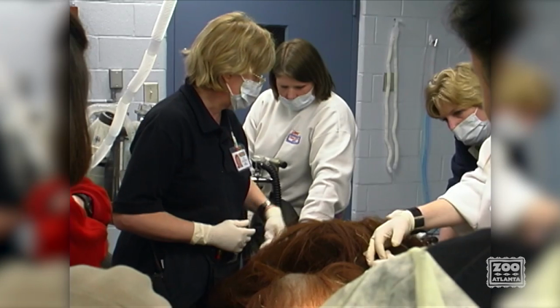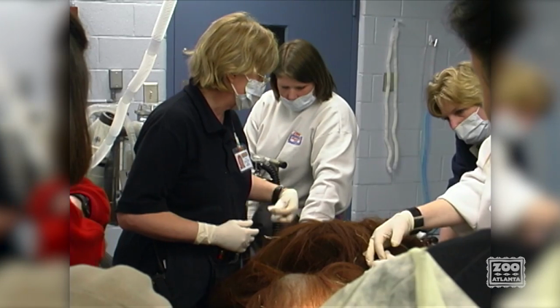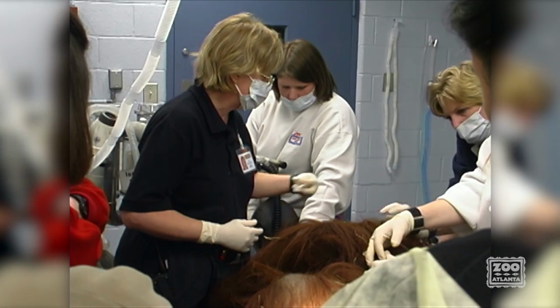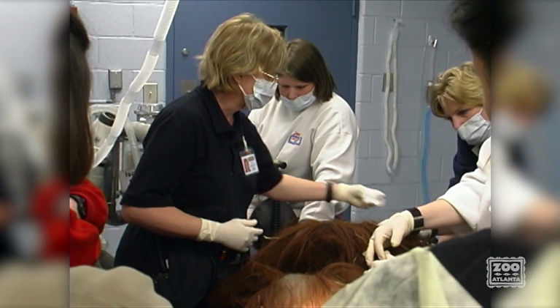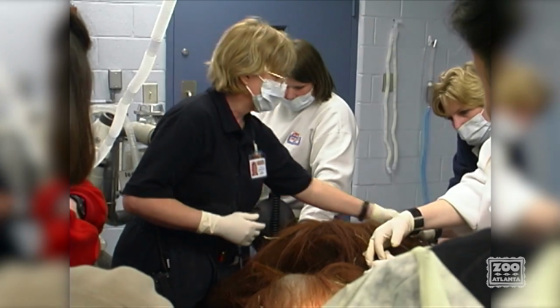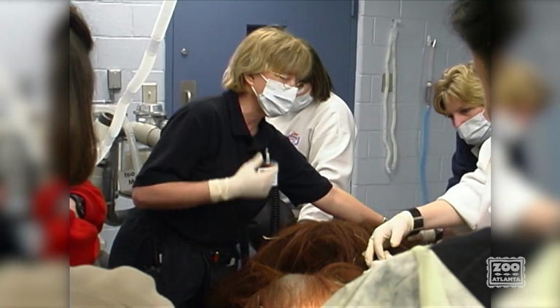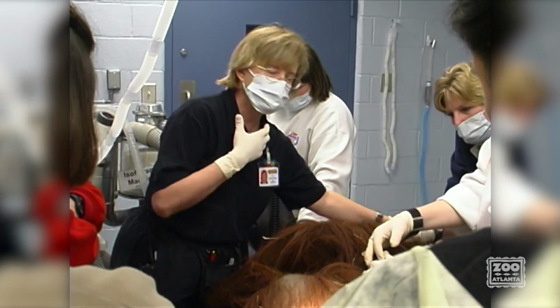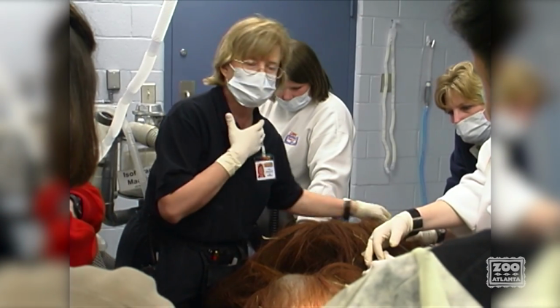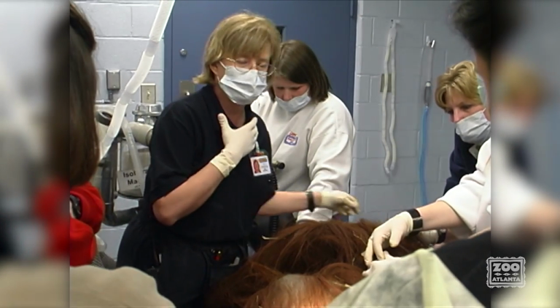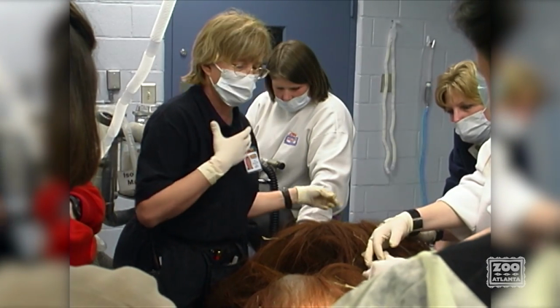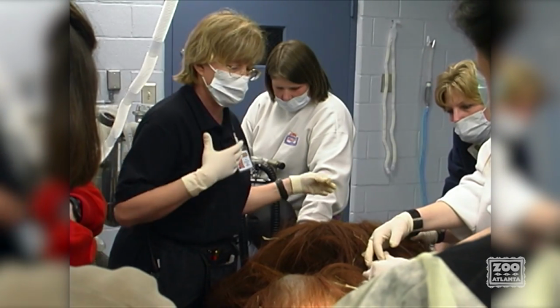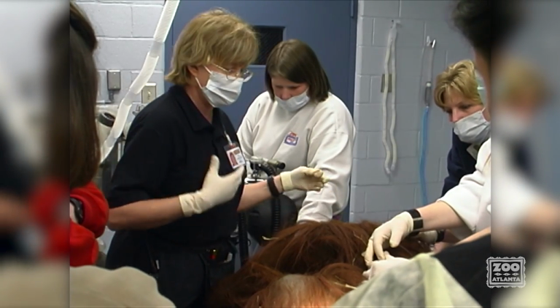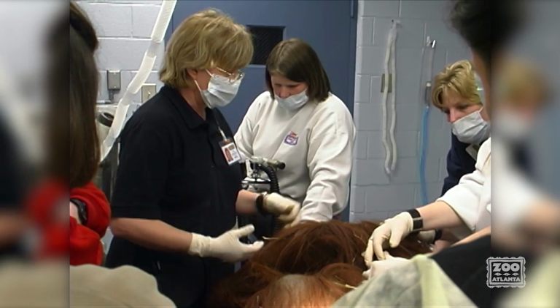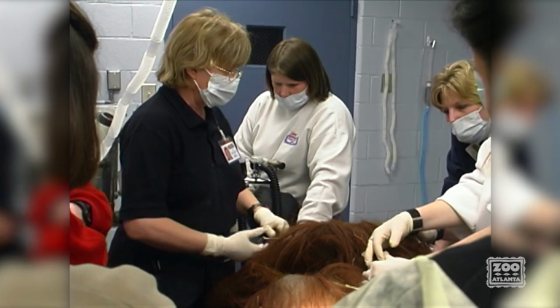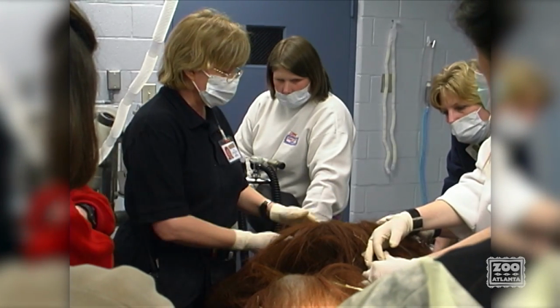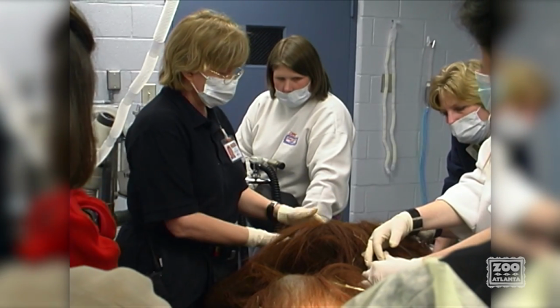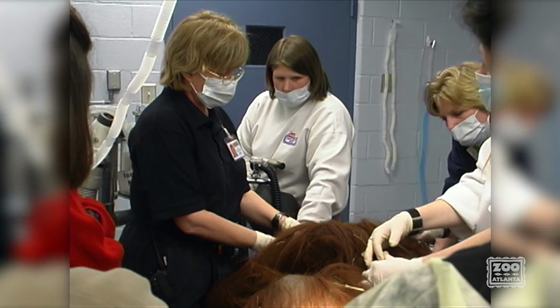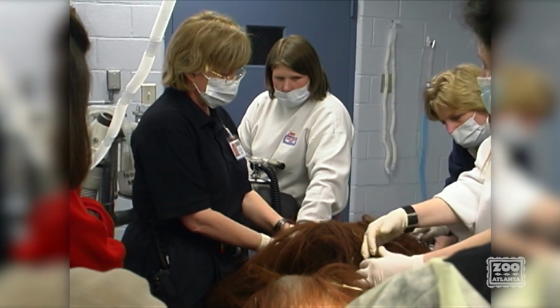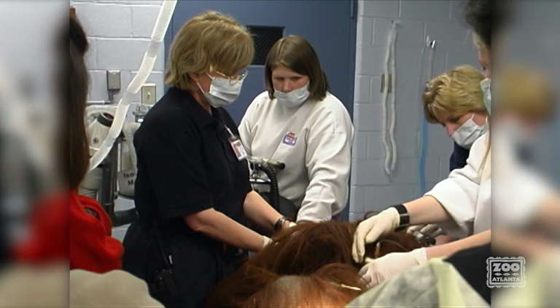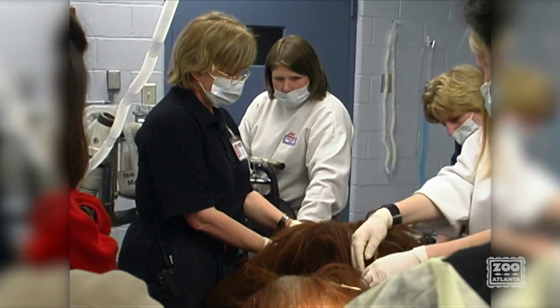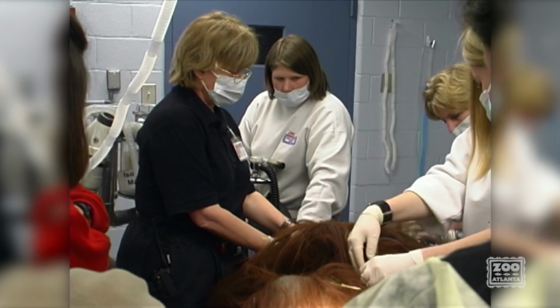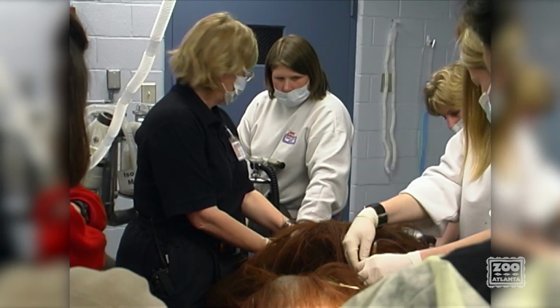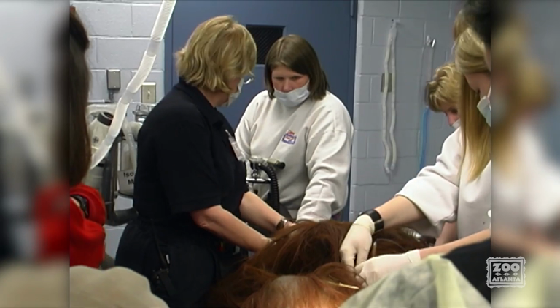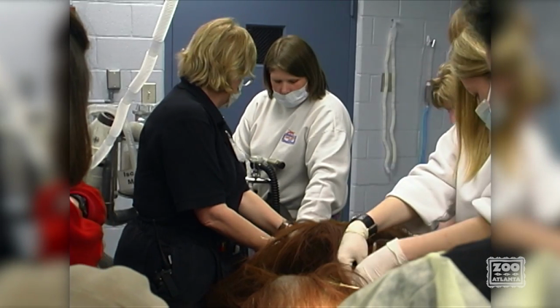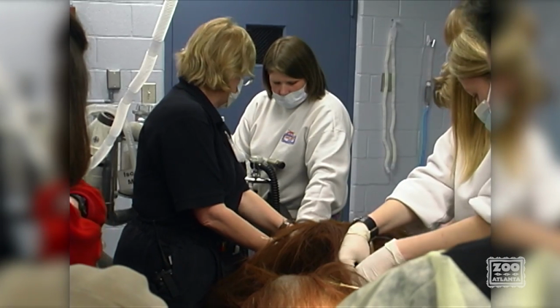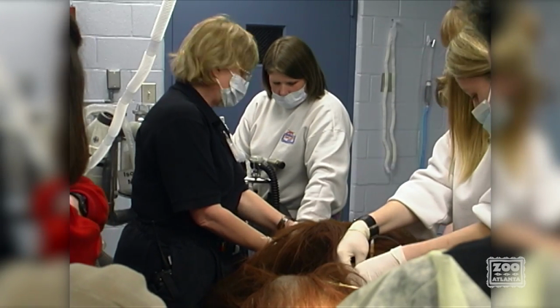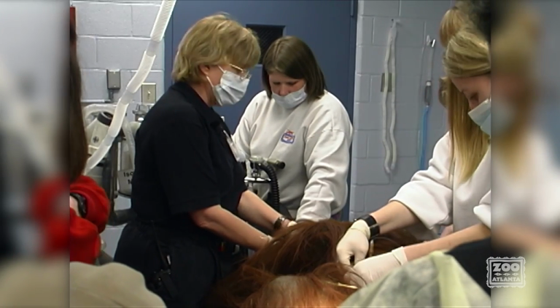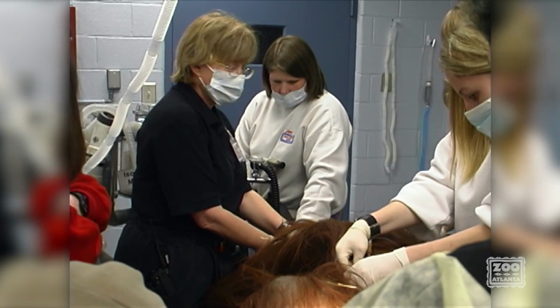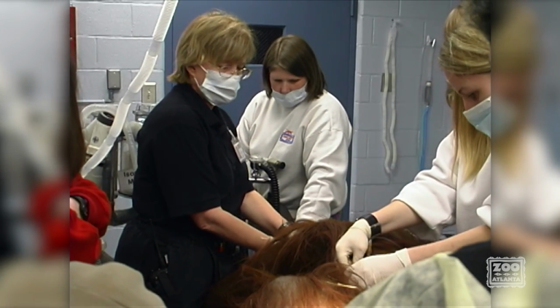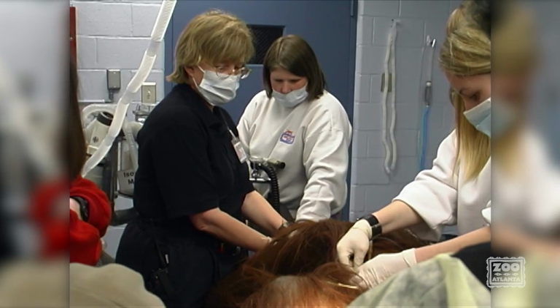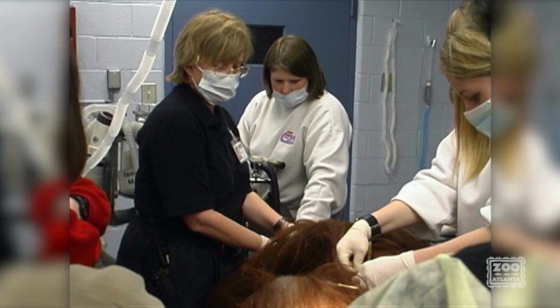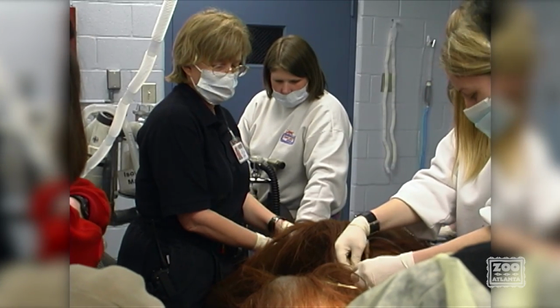Traditionally, blood pressure readings take place on apes that are anesthetized for exams, but anesthetics can affect the readings.